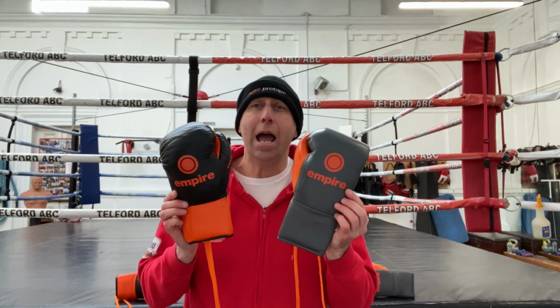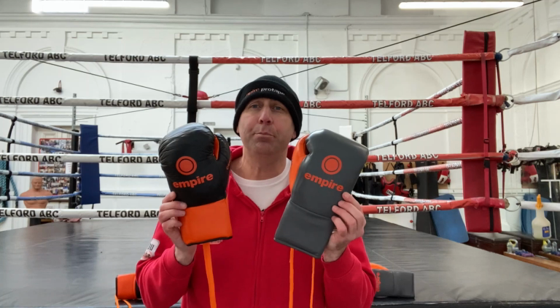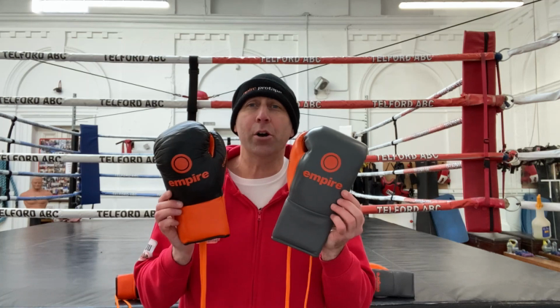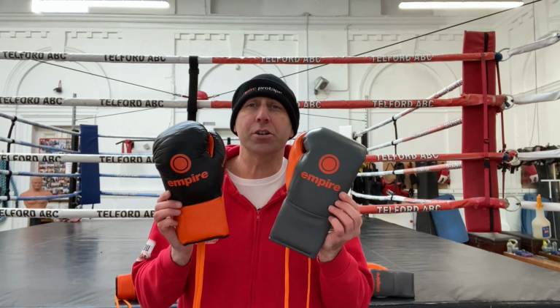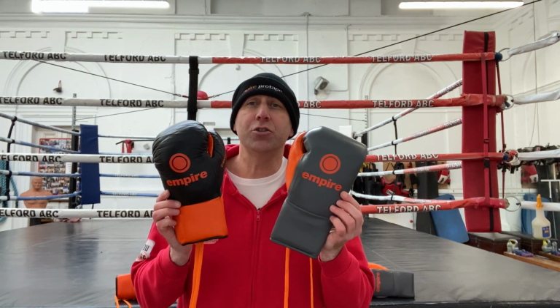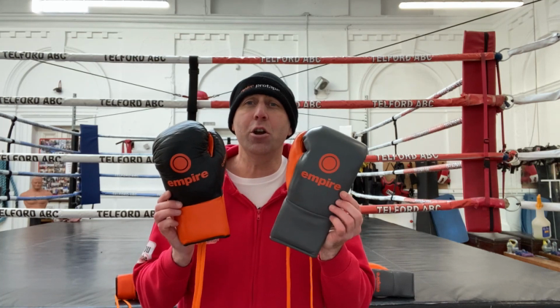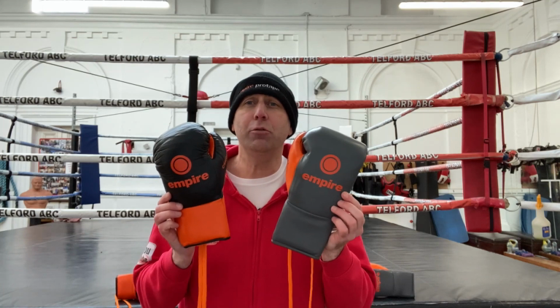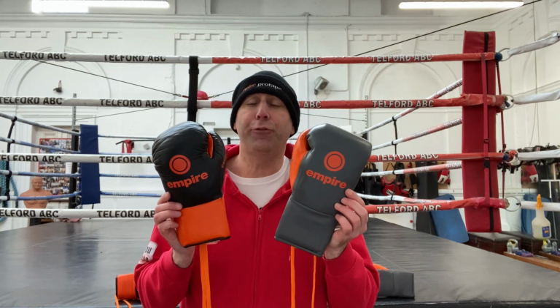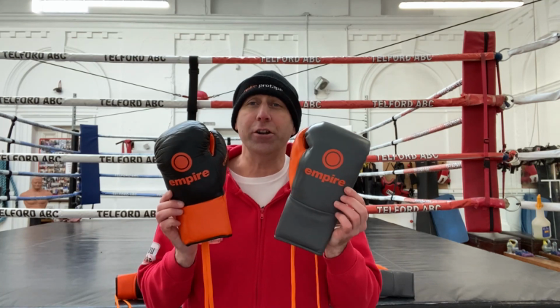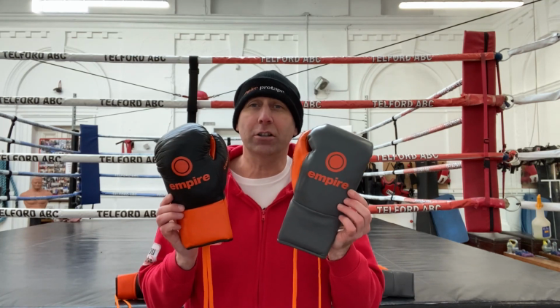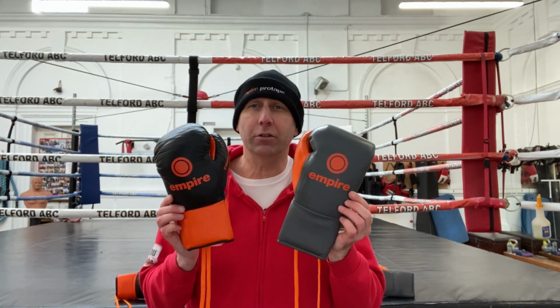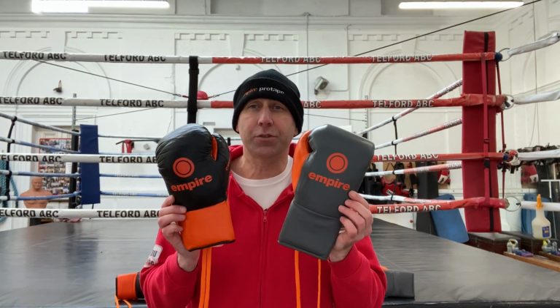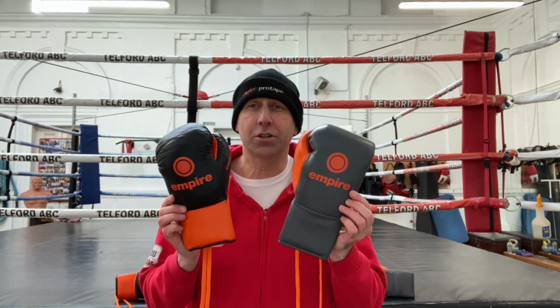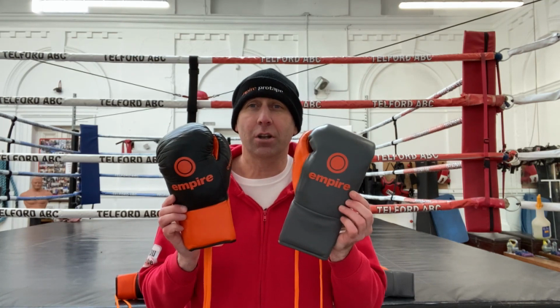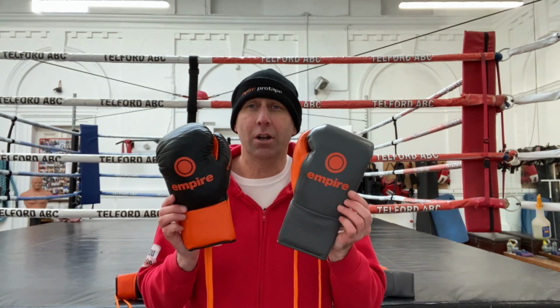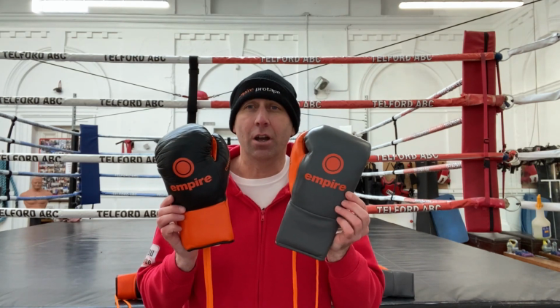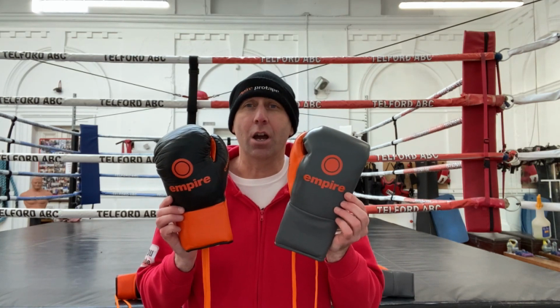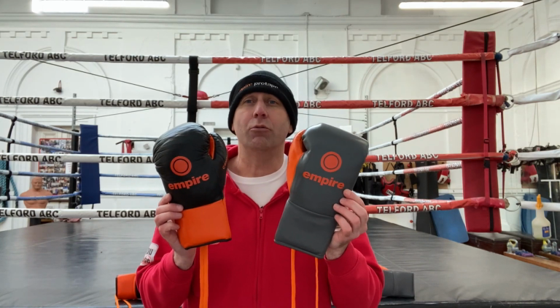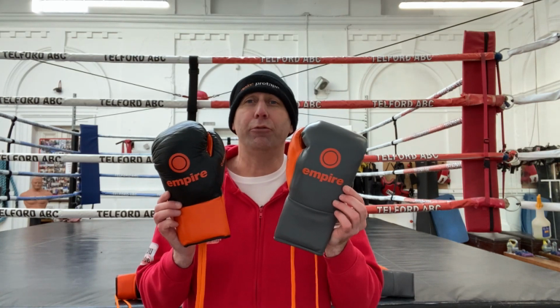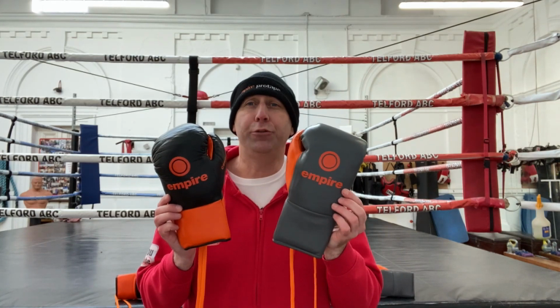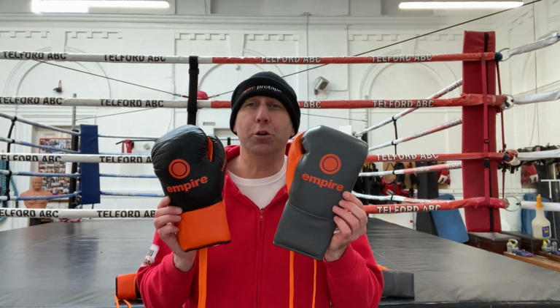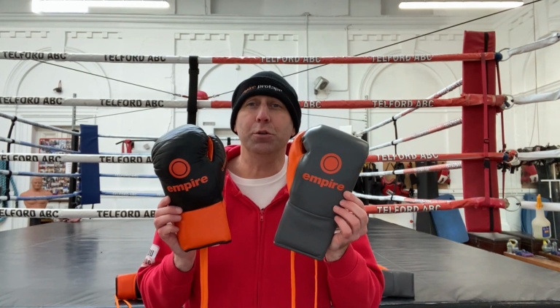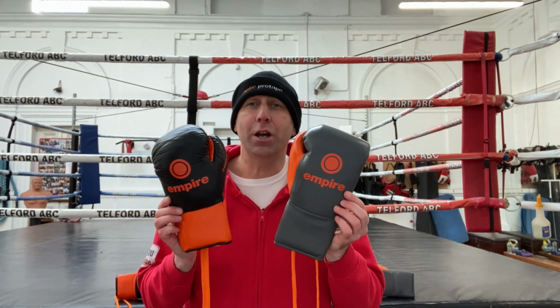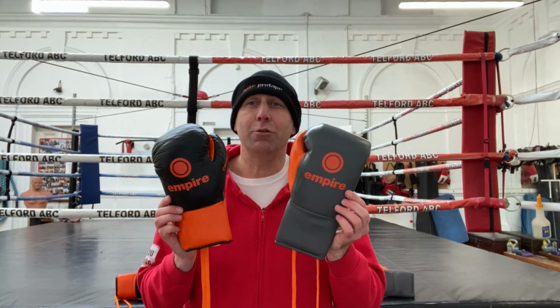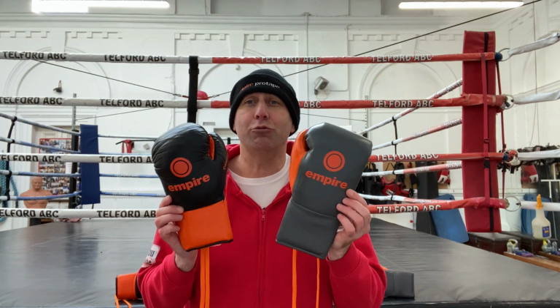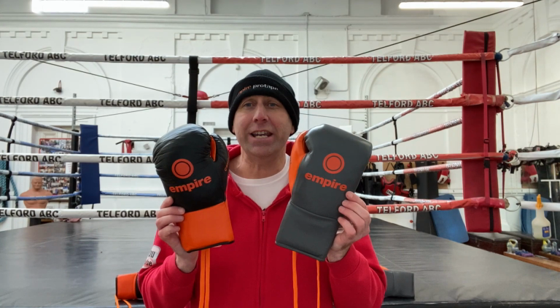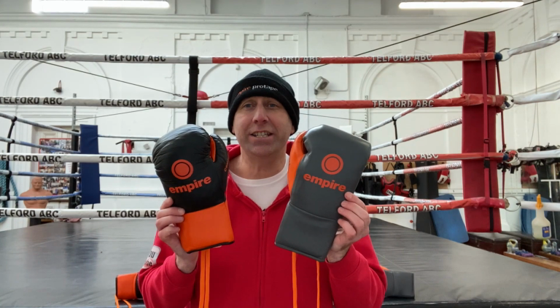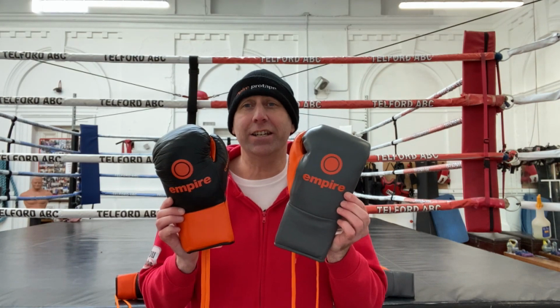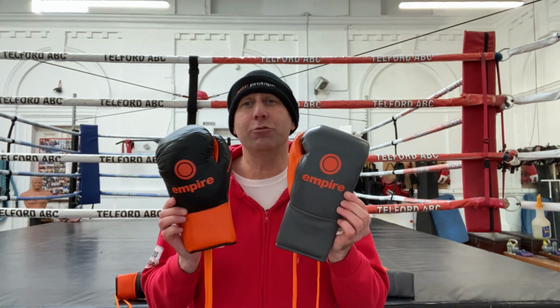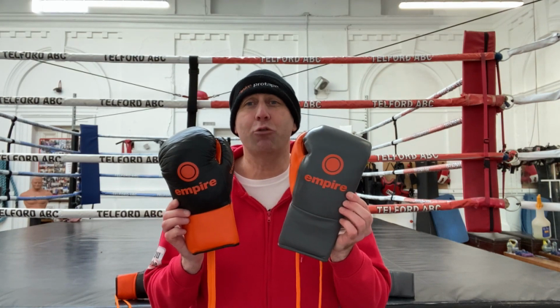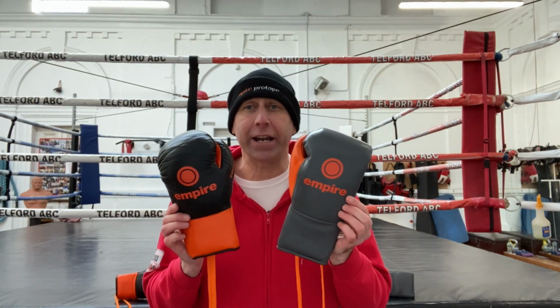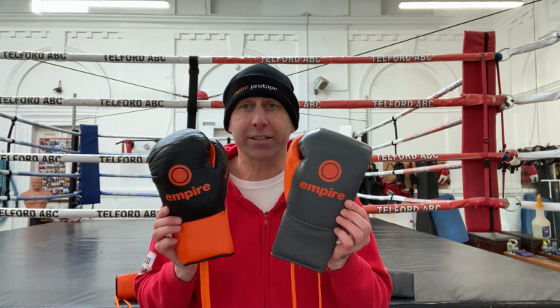Empire's new fight gloves, reviewed, rated and ranked.